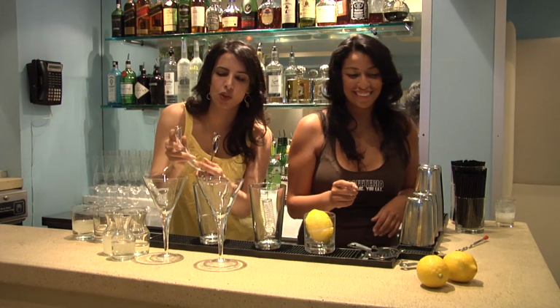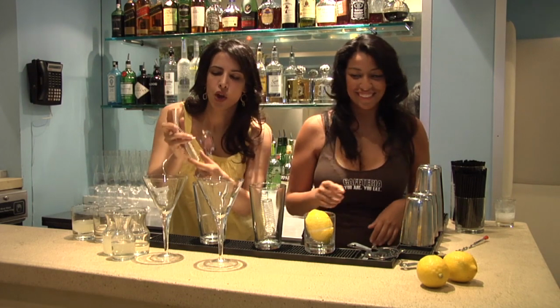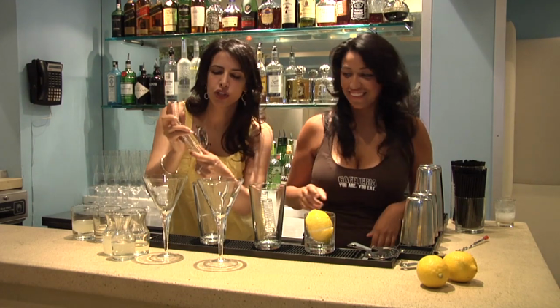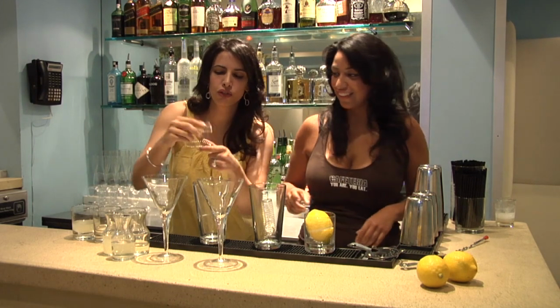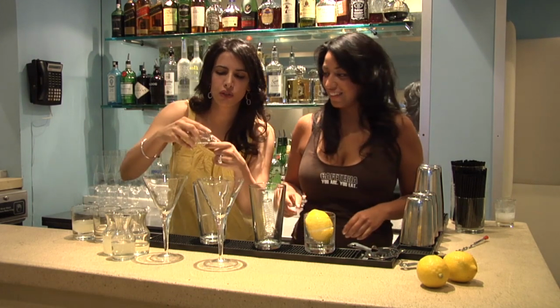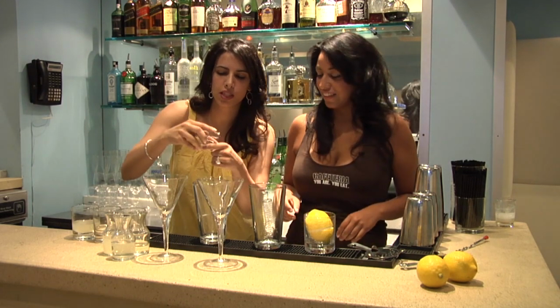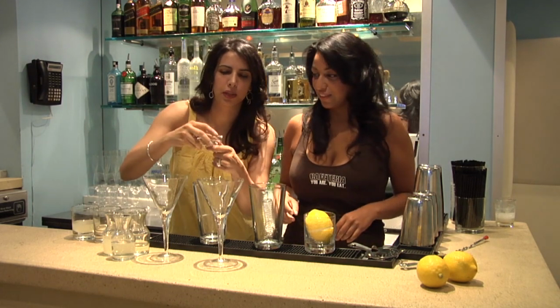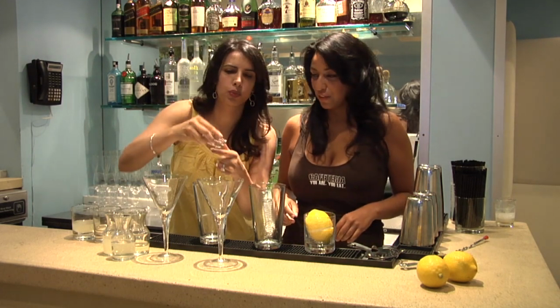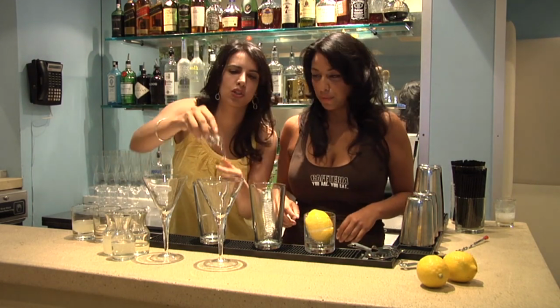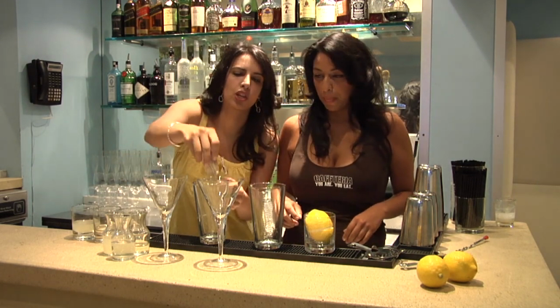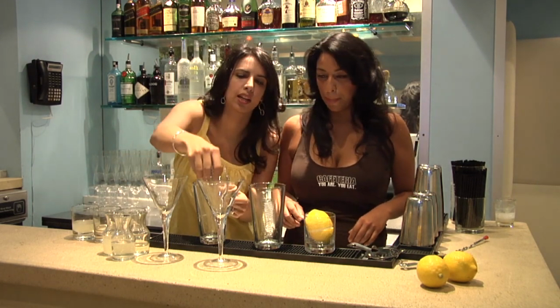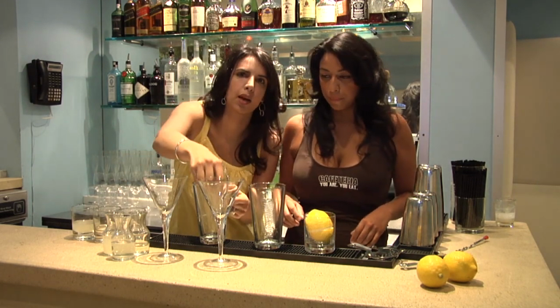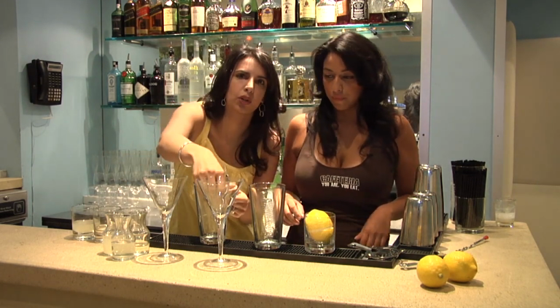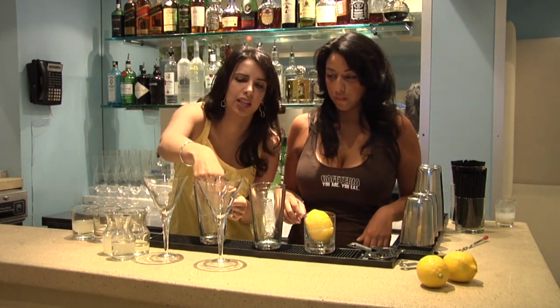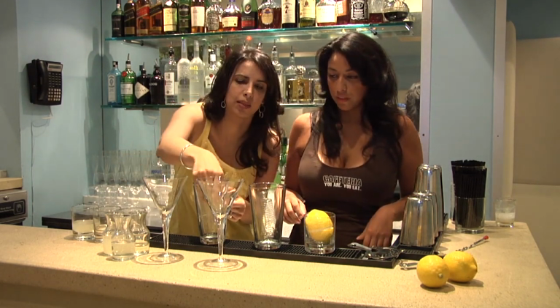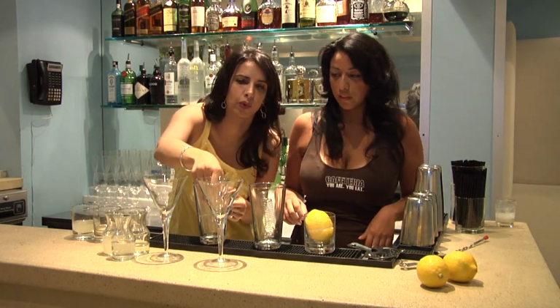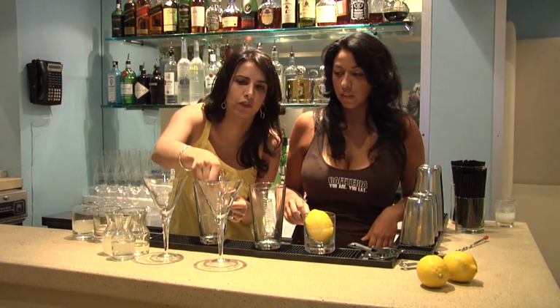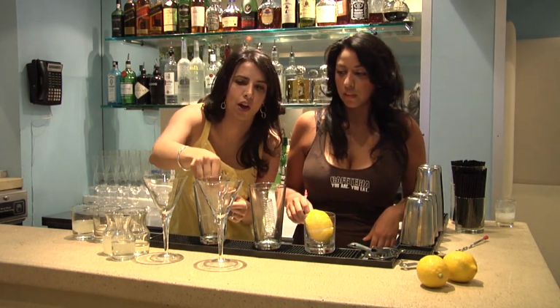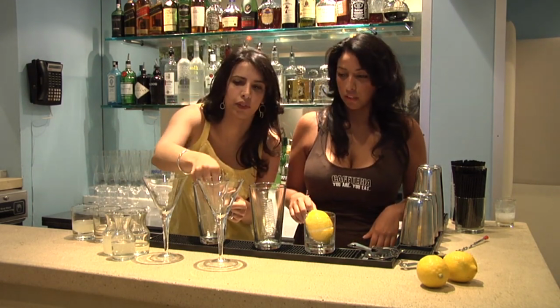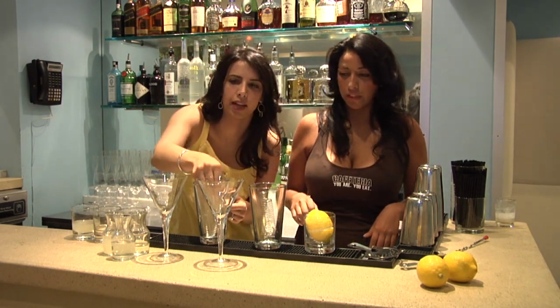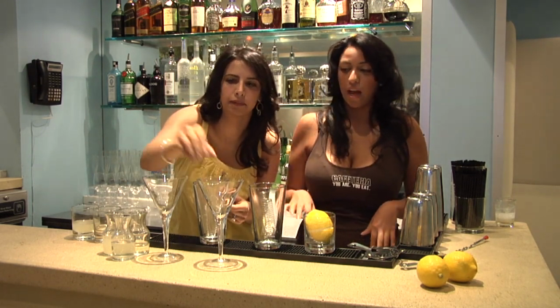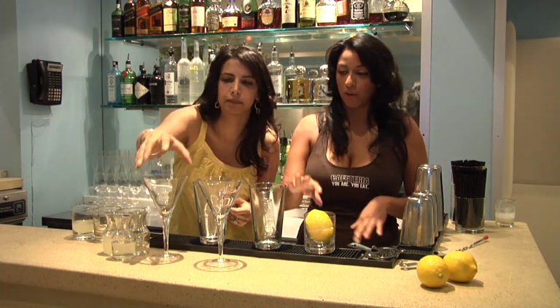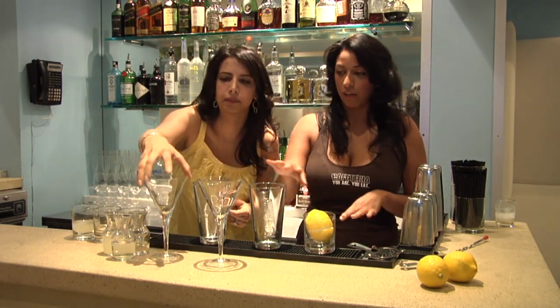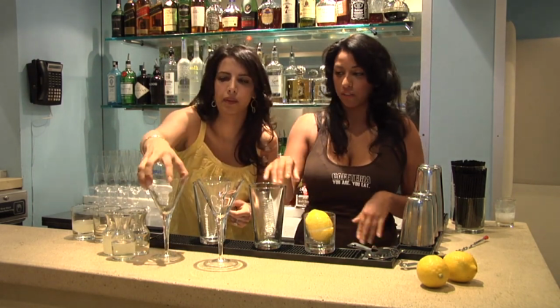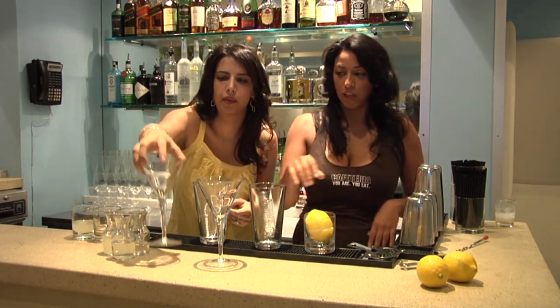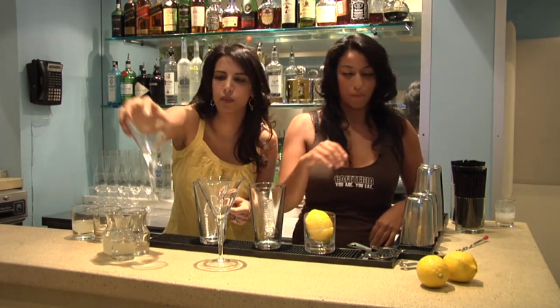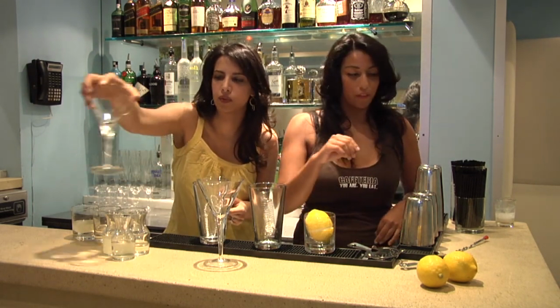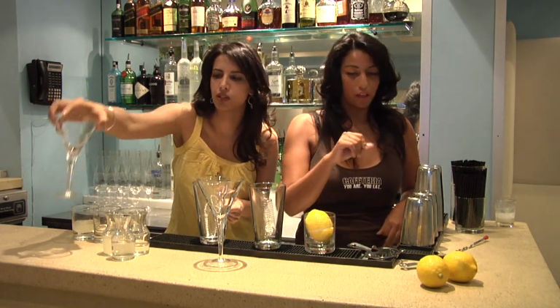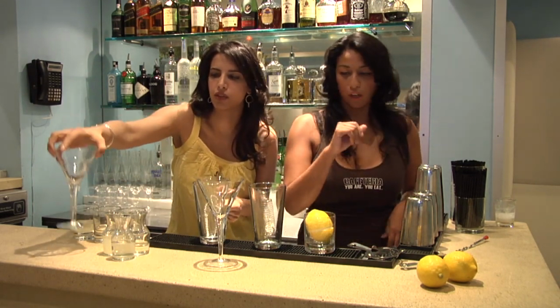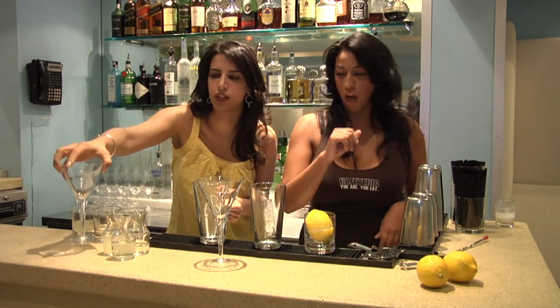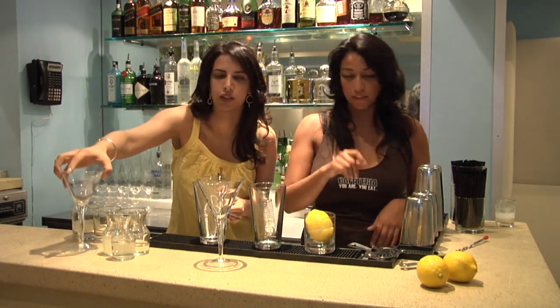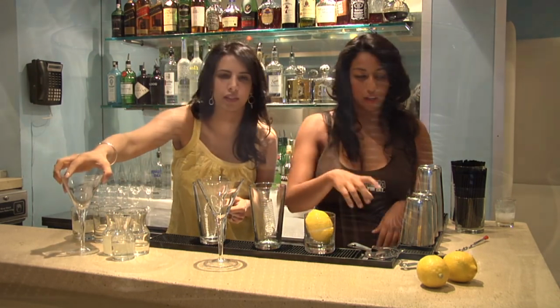And so you do this because when you shake it up, you're going to get some great froth right on the top of the cocktail.